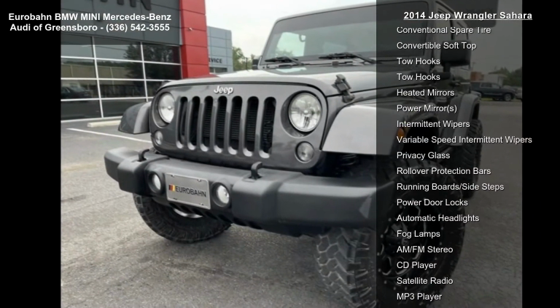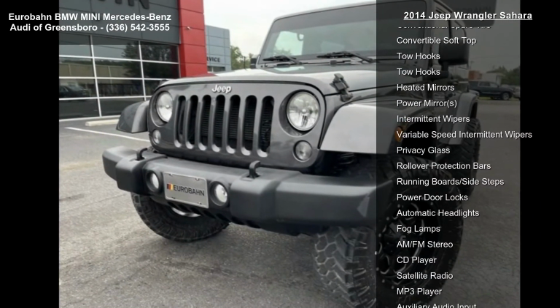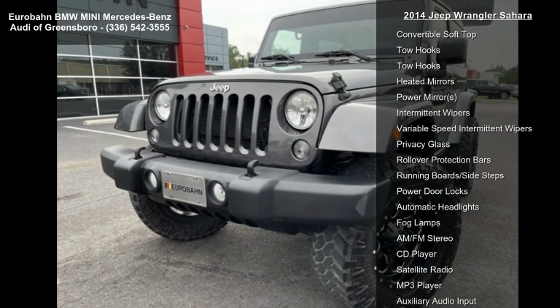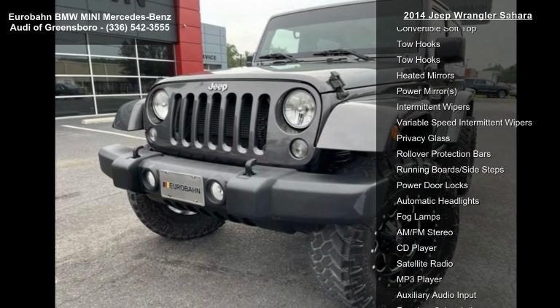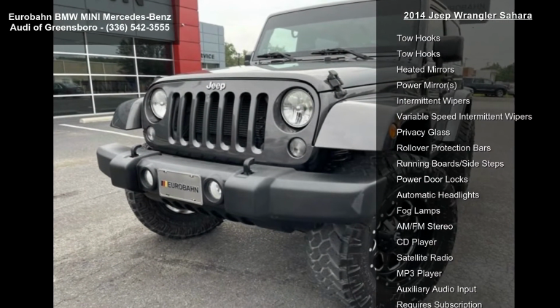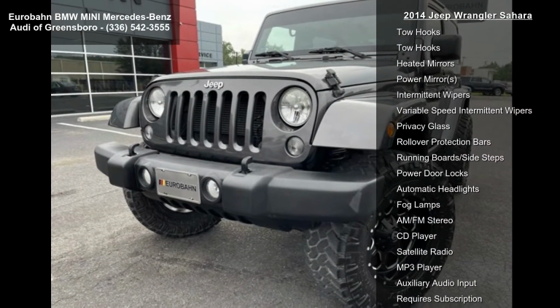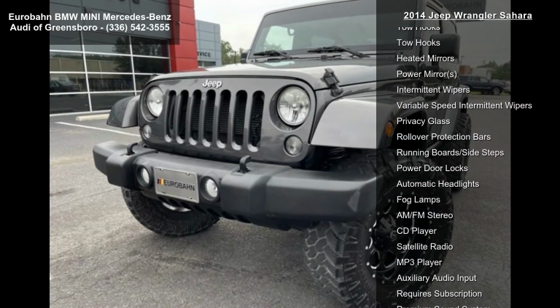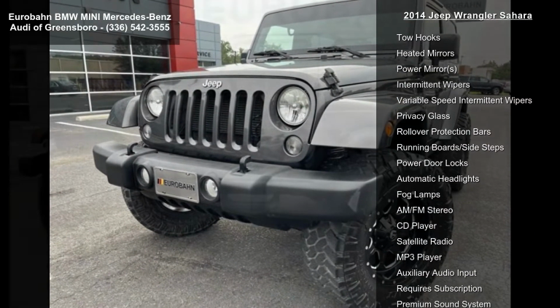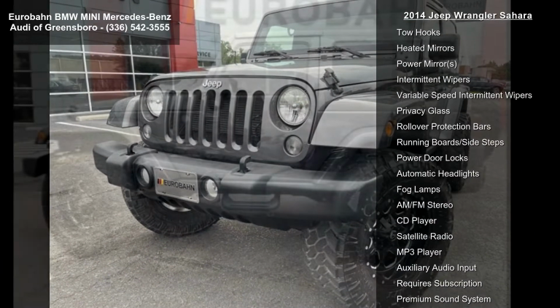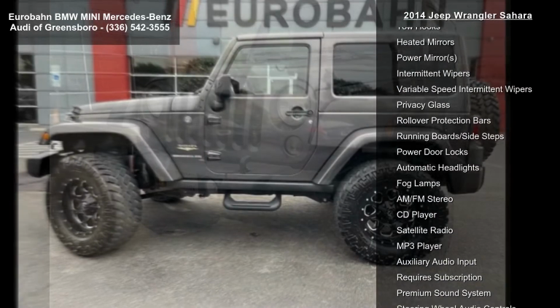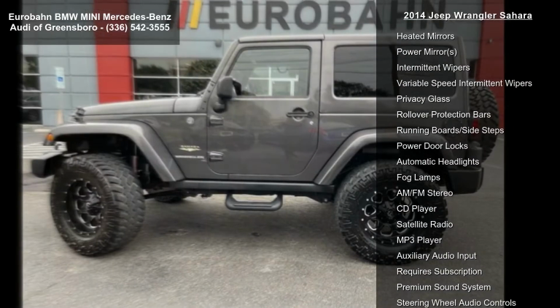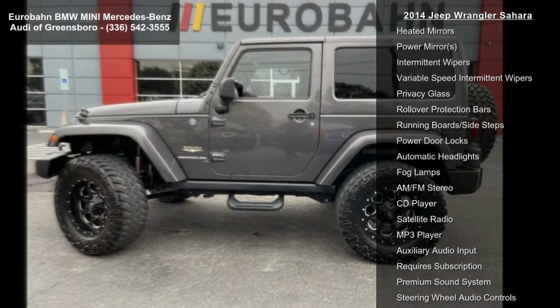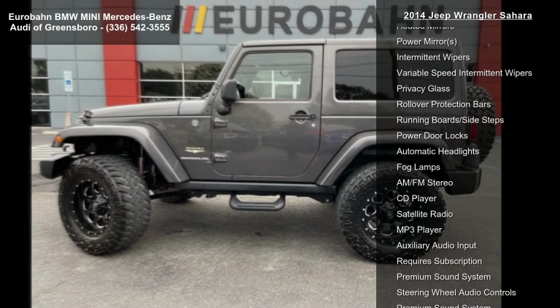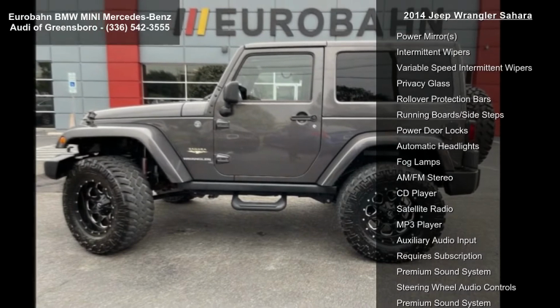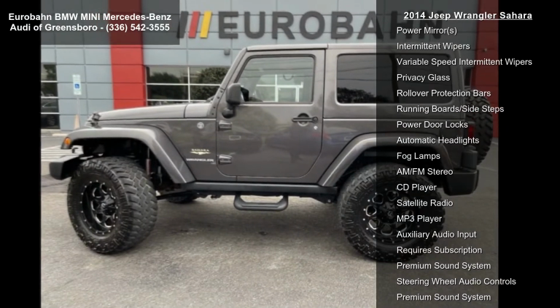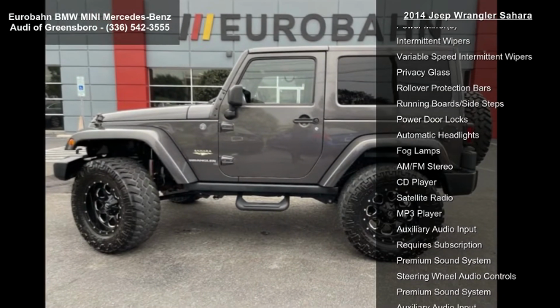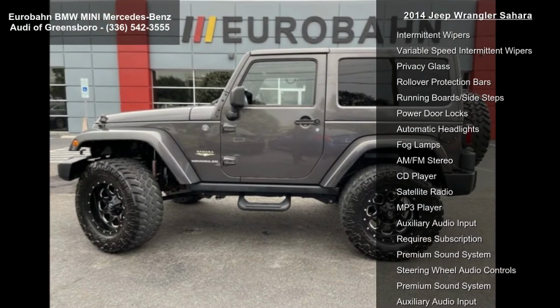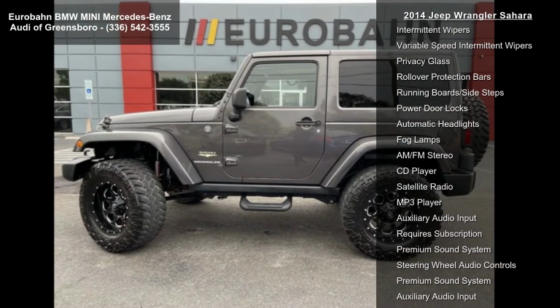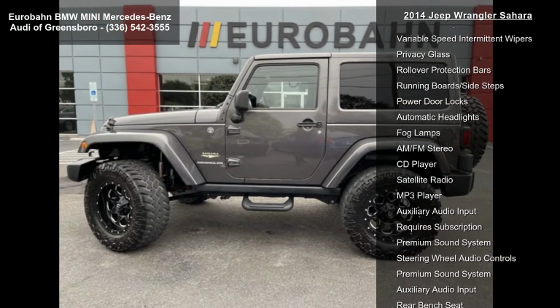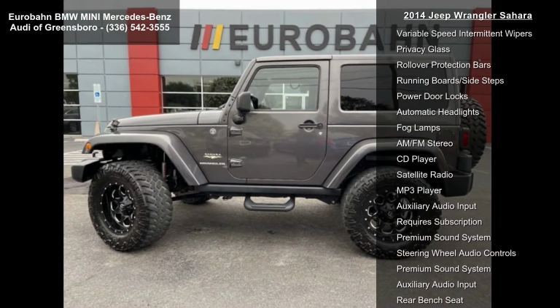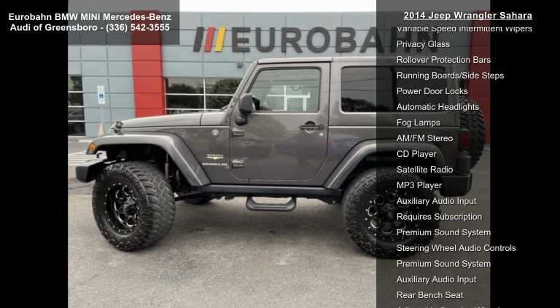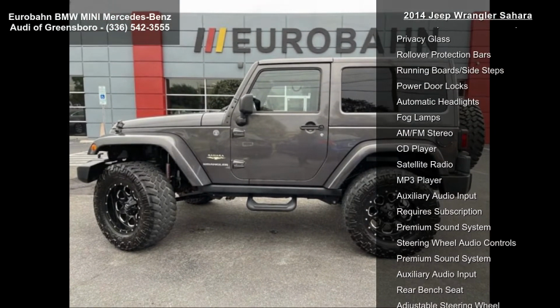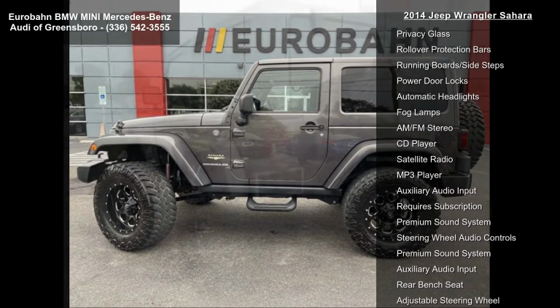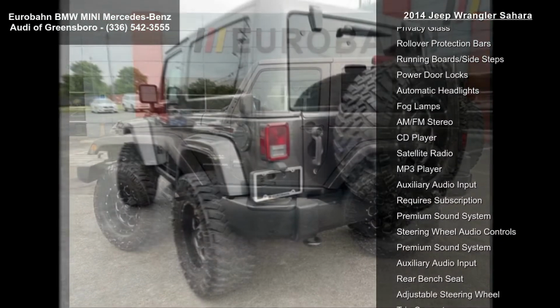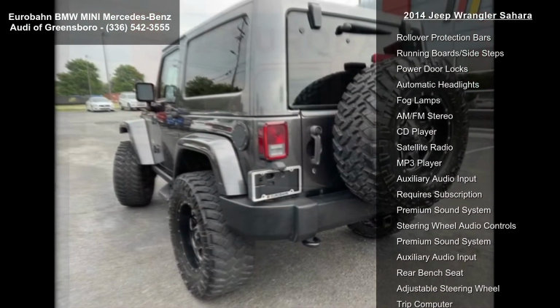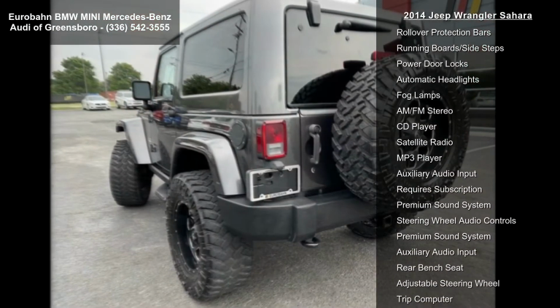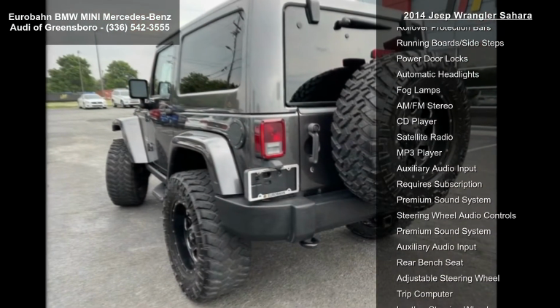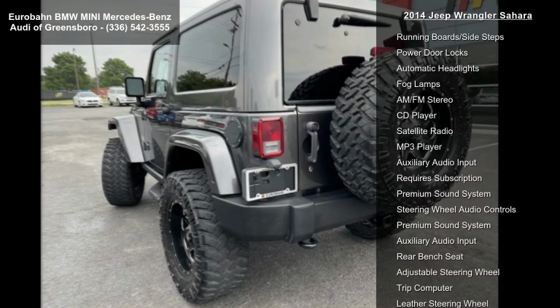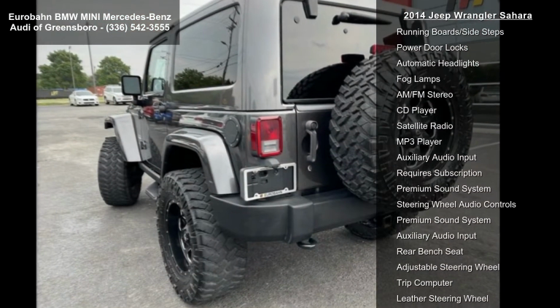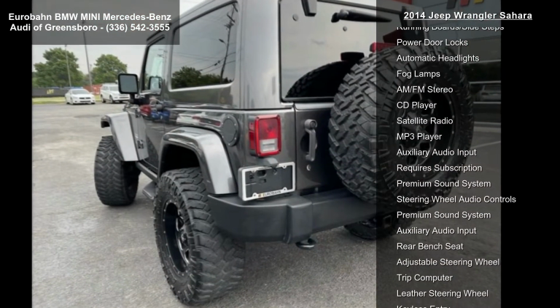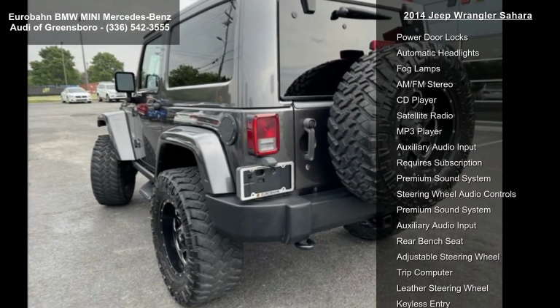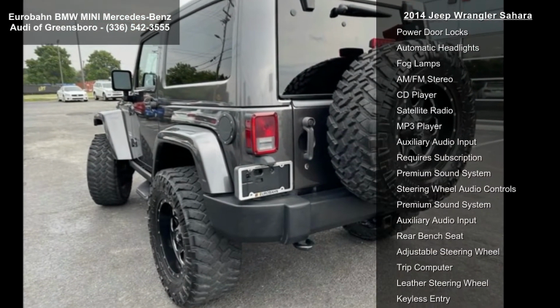Connectivity group included, vehicle information center, tire pressure monitoring display, body color 3-piece hard top included.